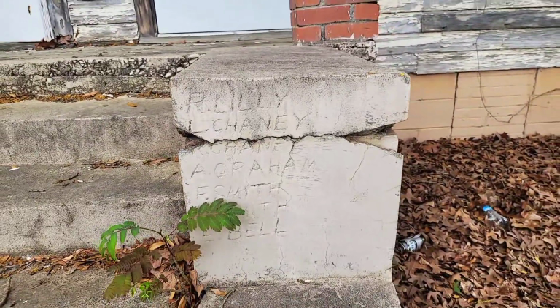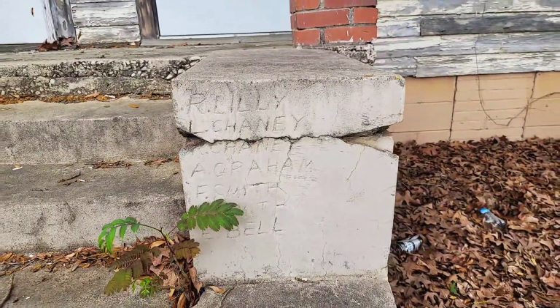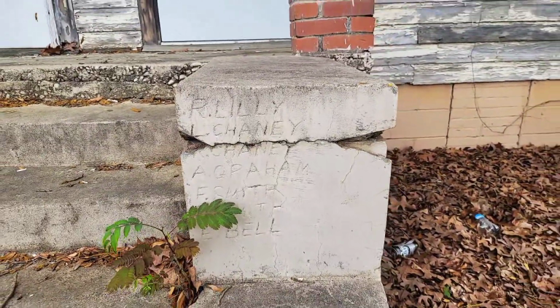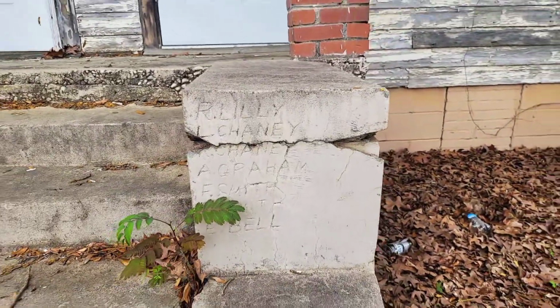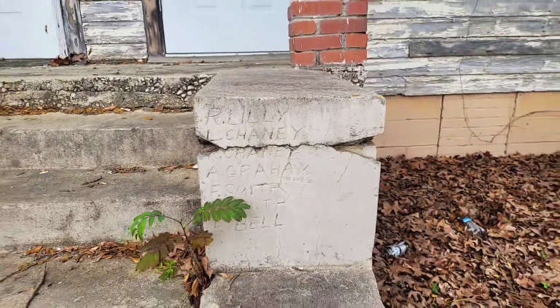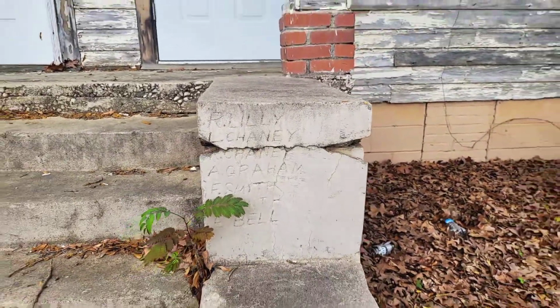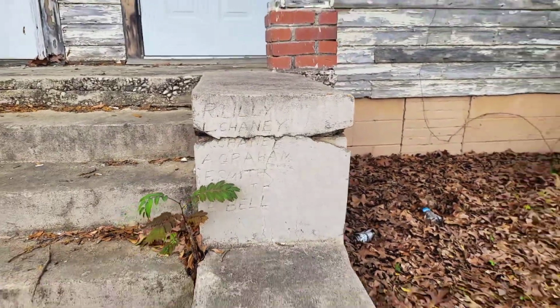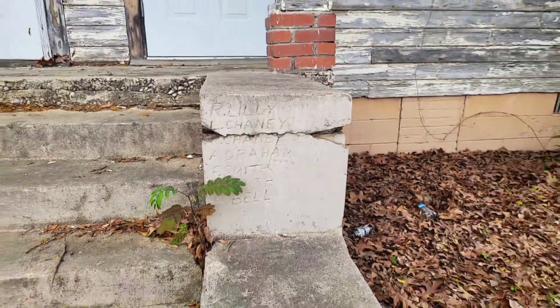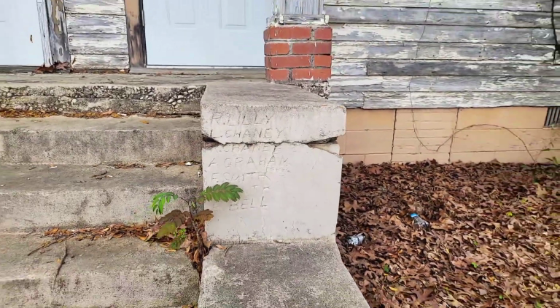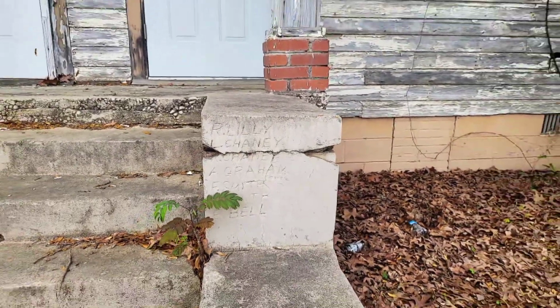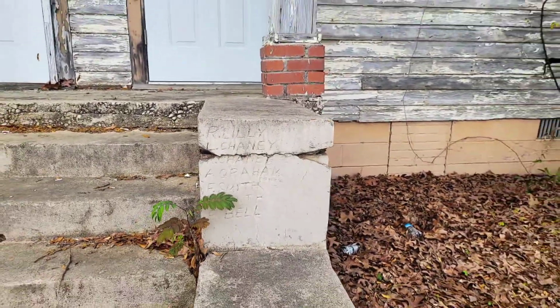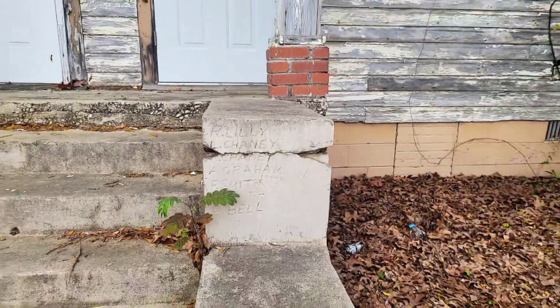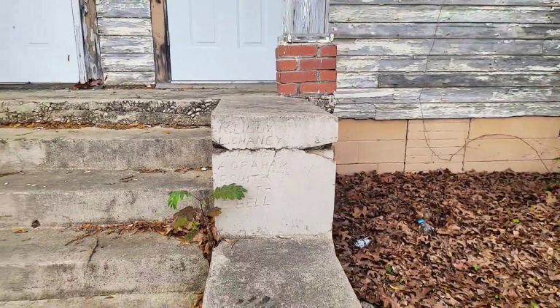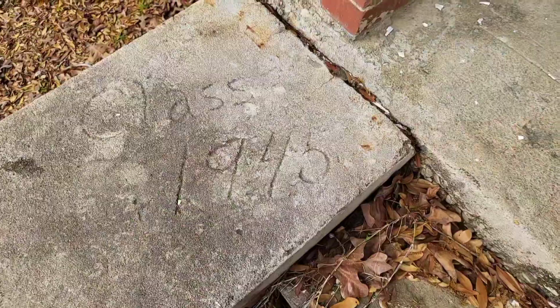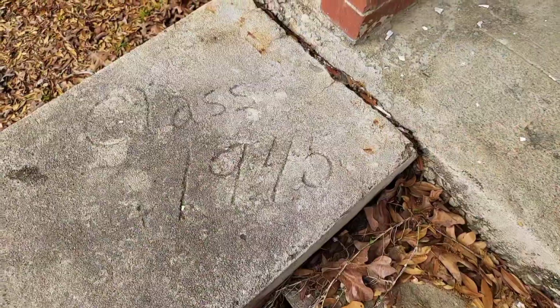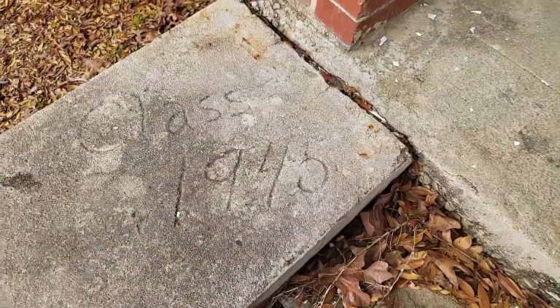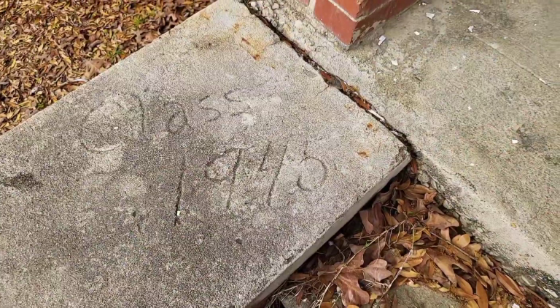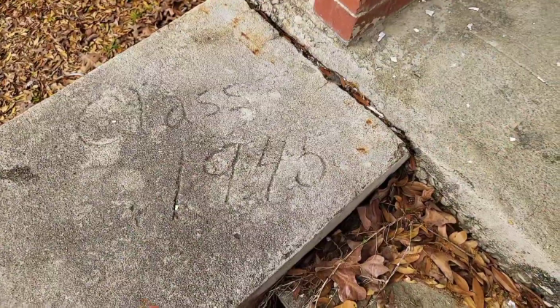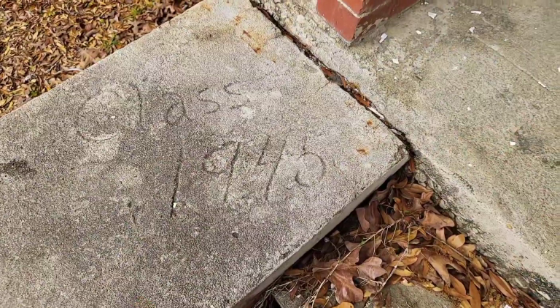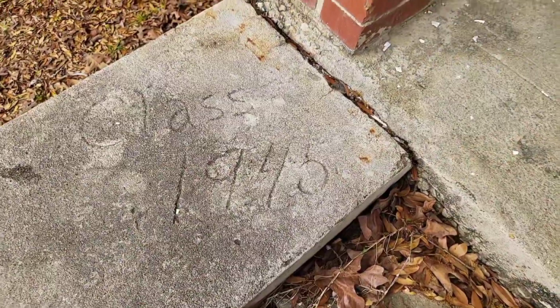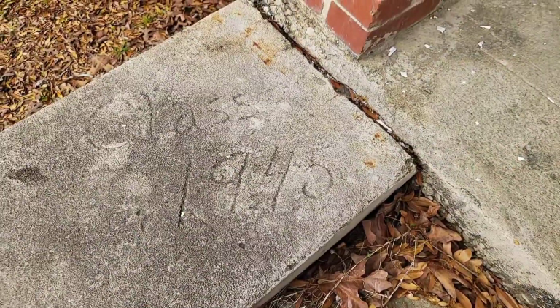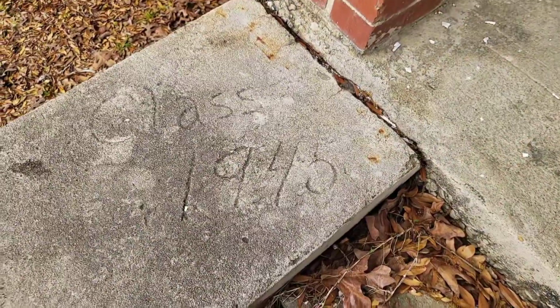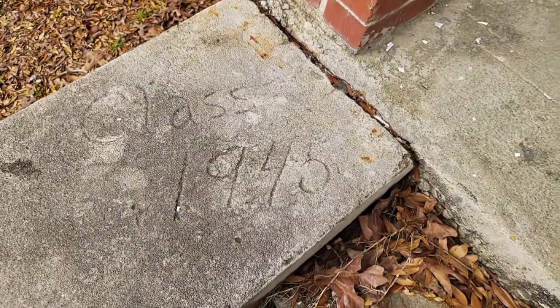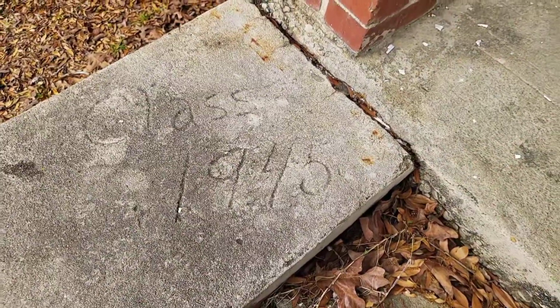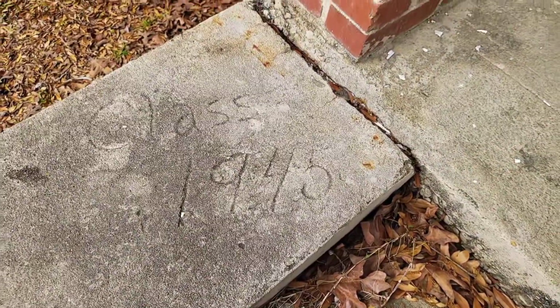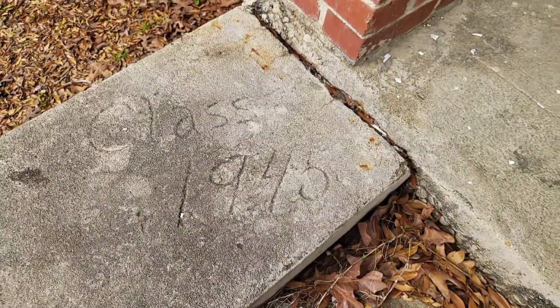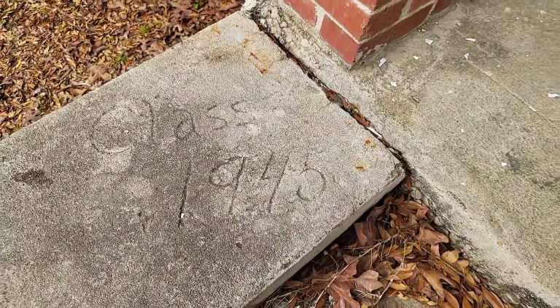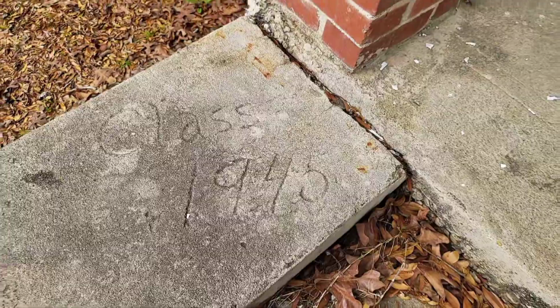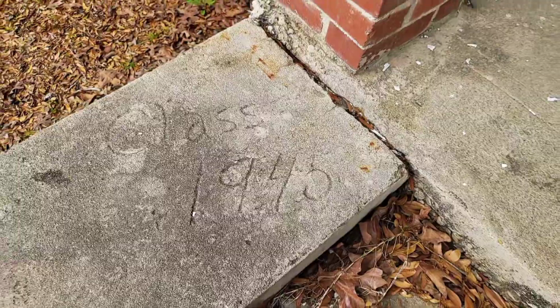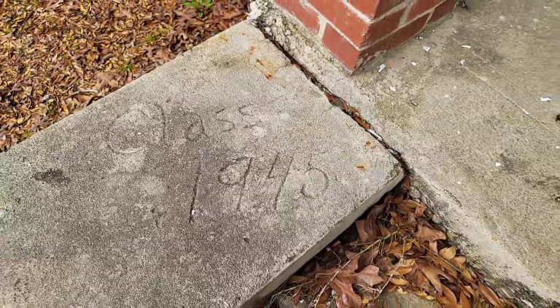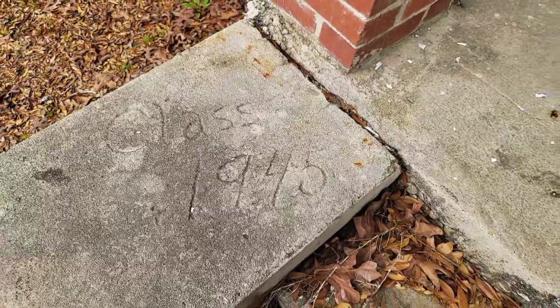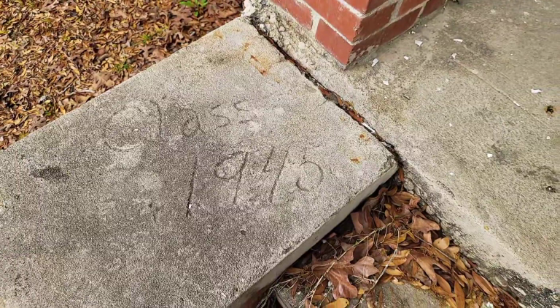That's really cool. And here you go — see? Class of 1945.